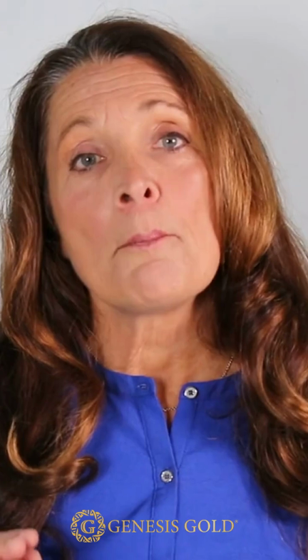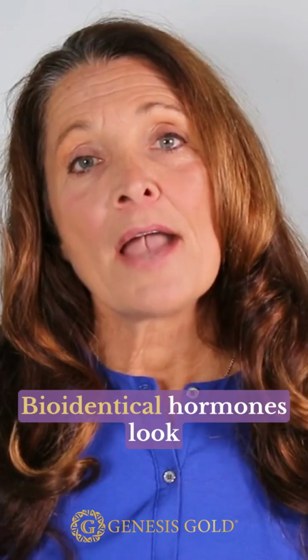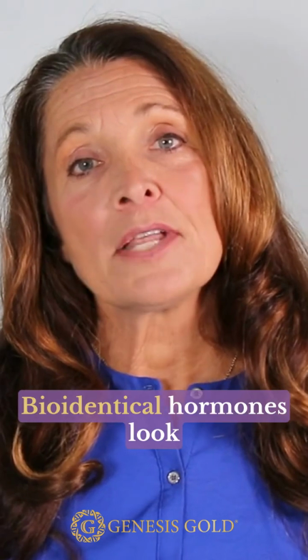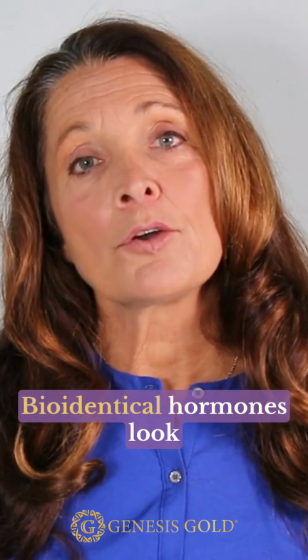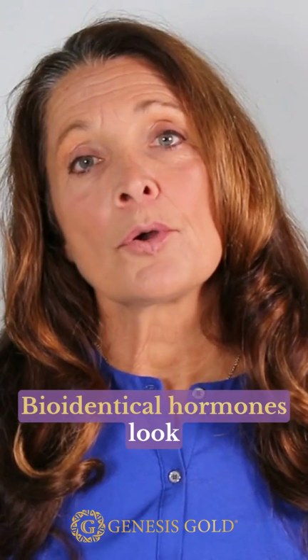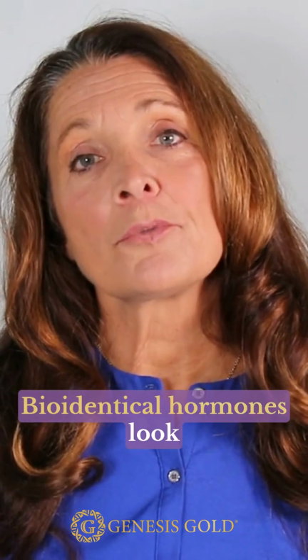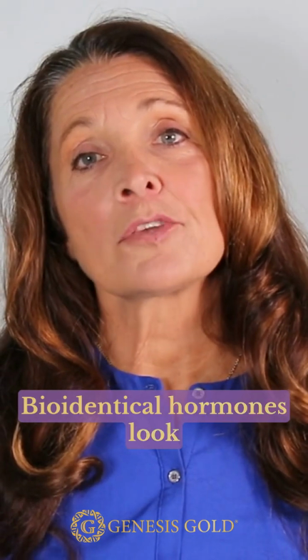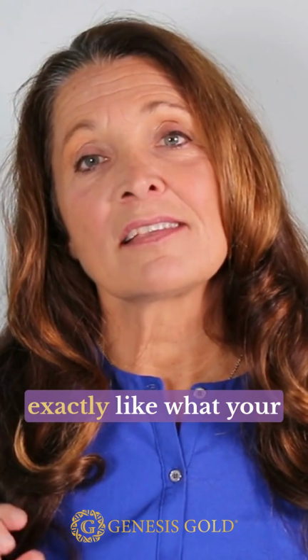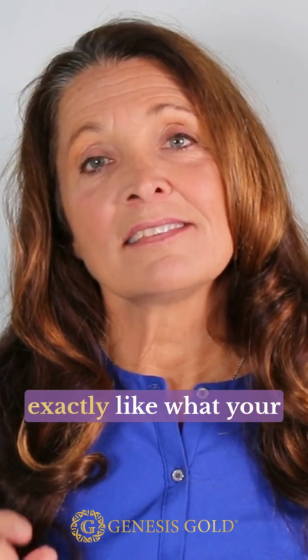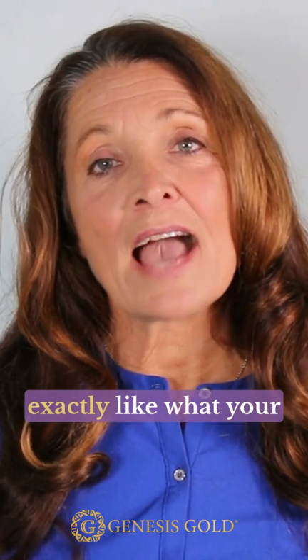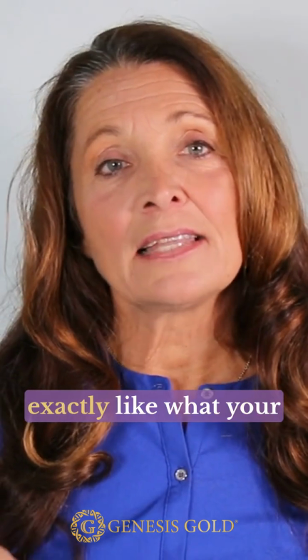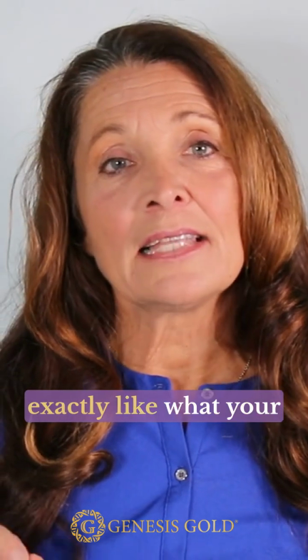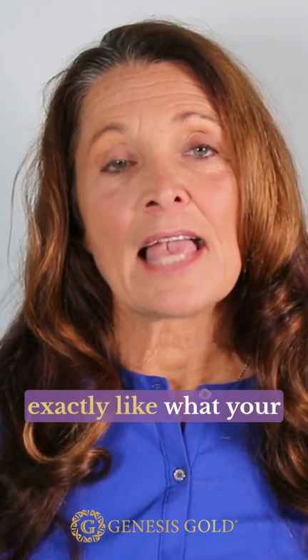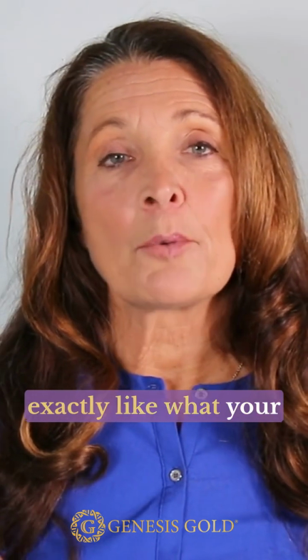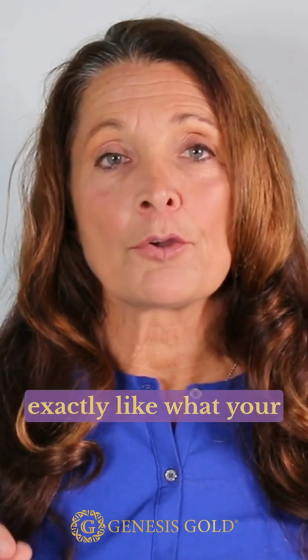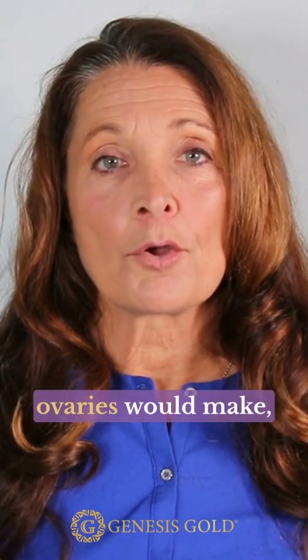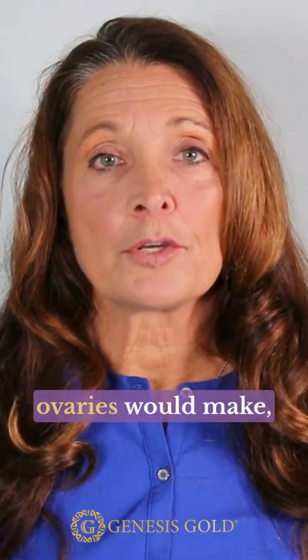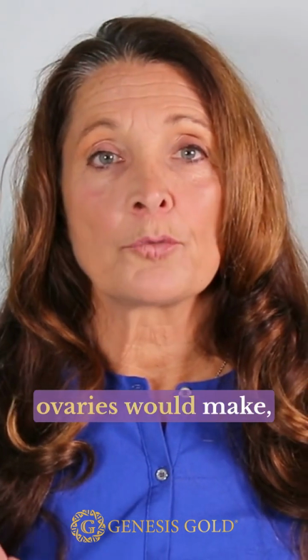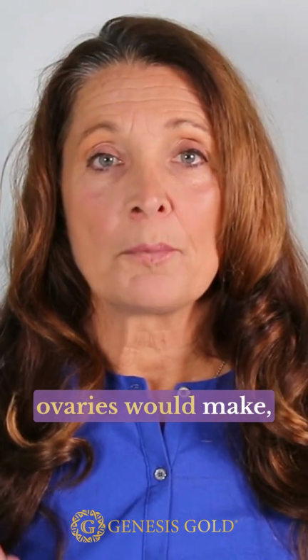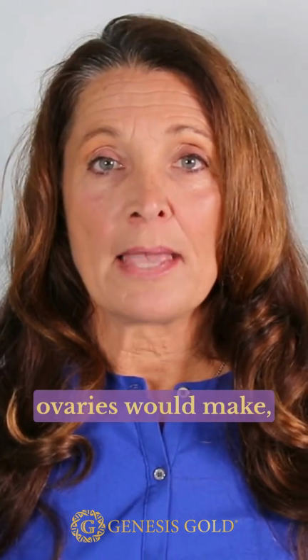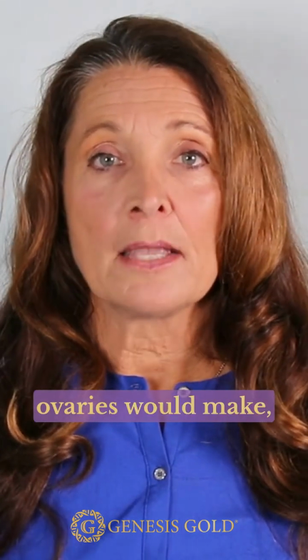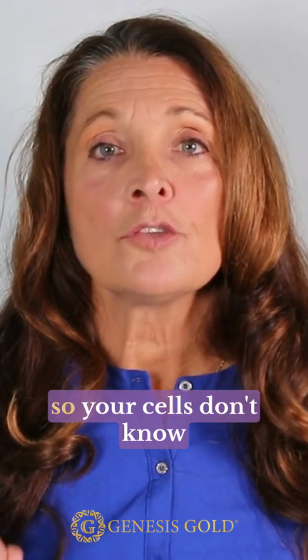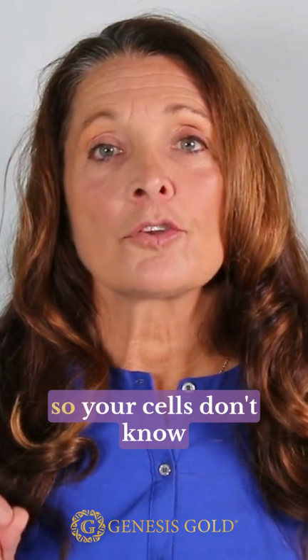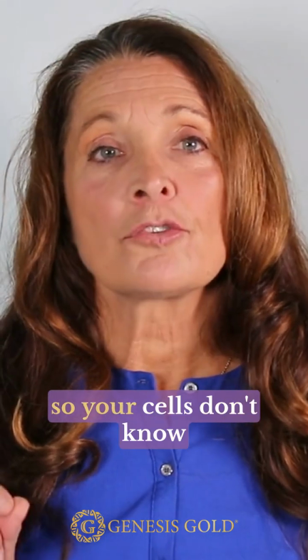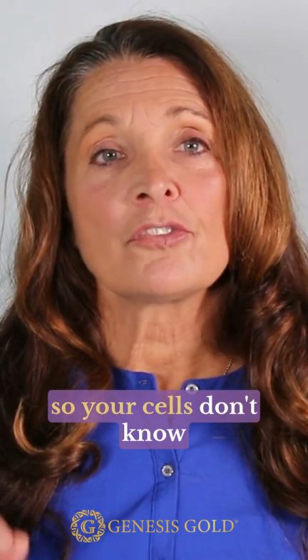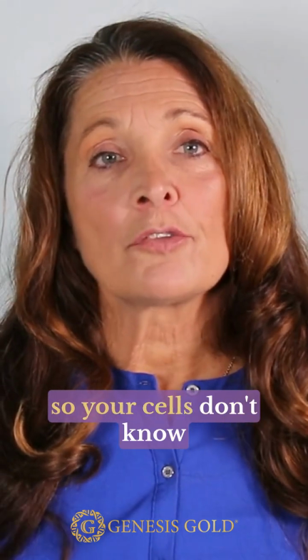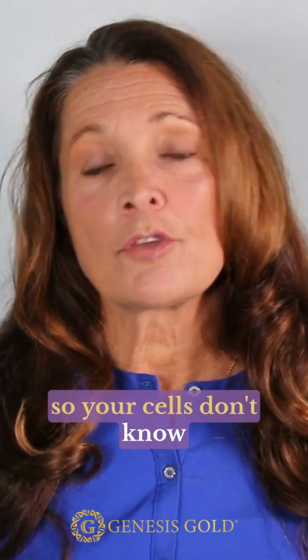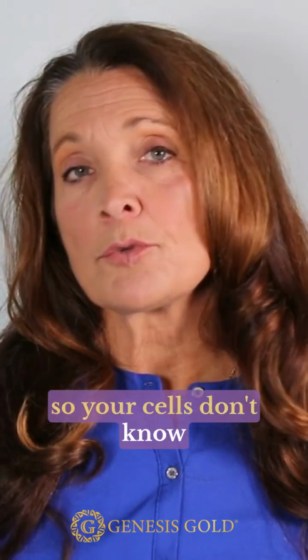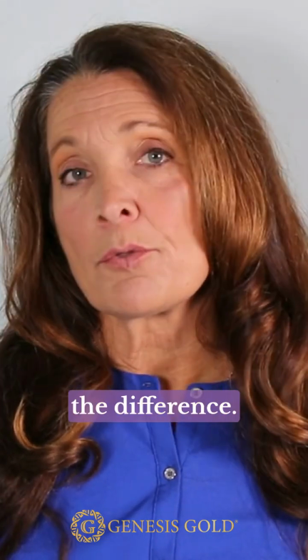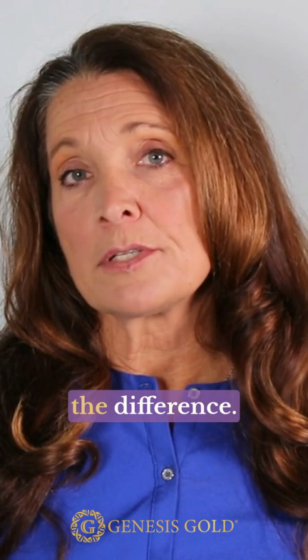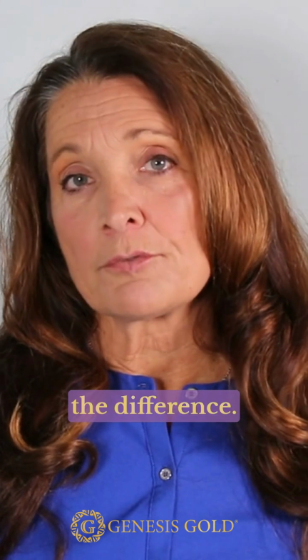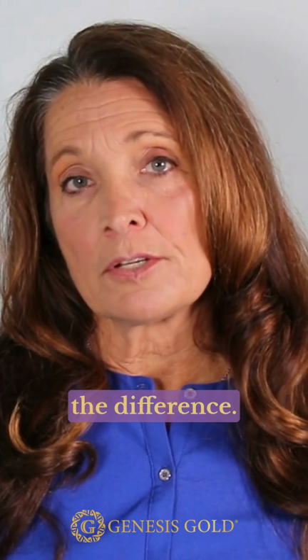Bioidentical hormones look exactly like what your ovaries would make, so your cells don't know the difference.